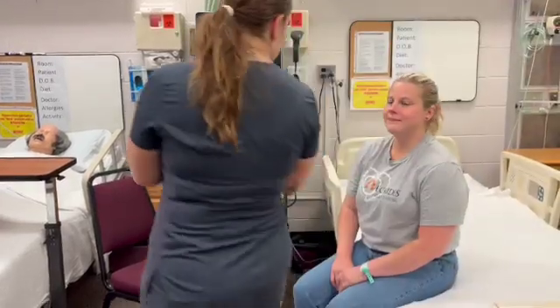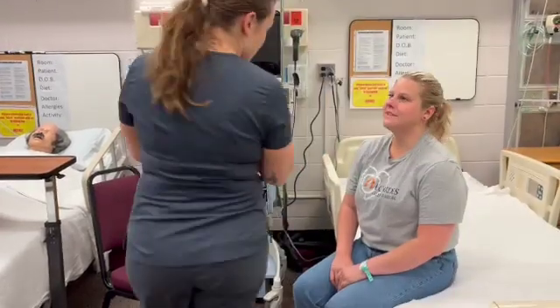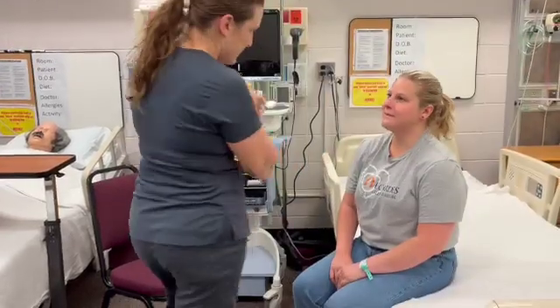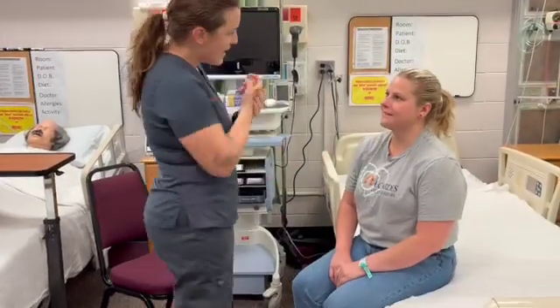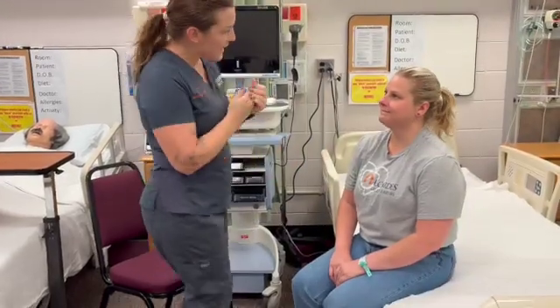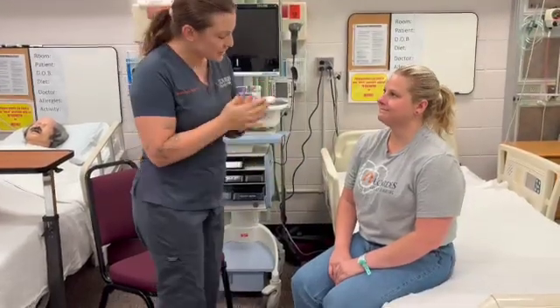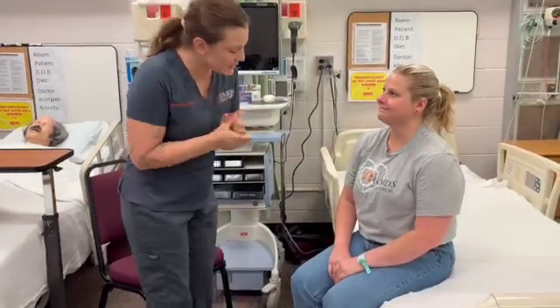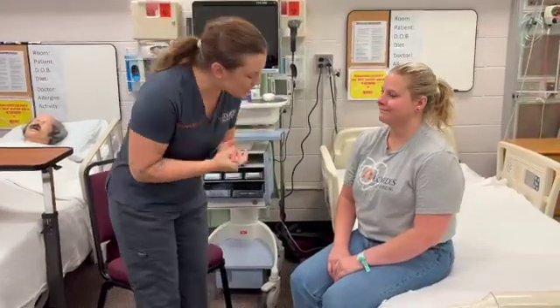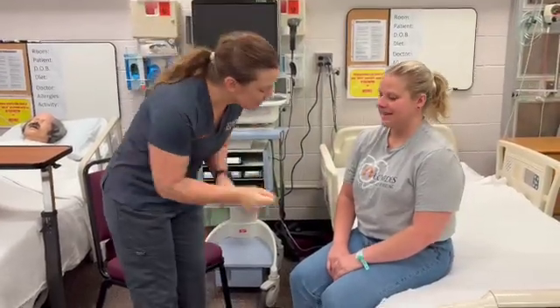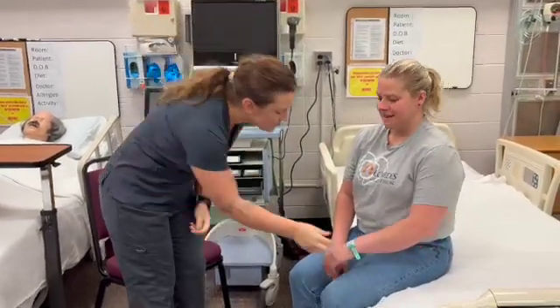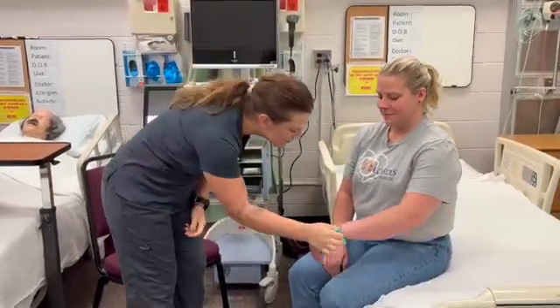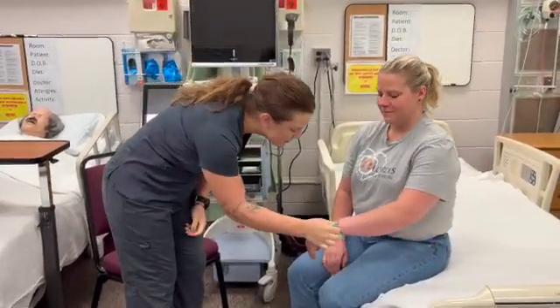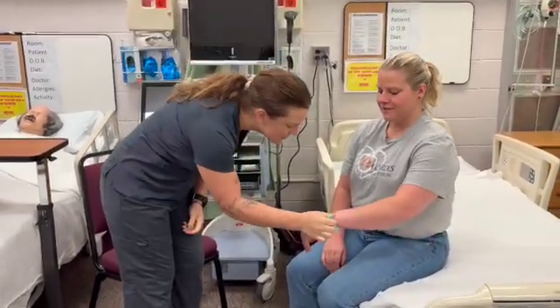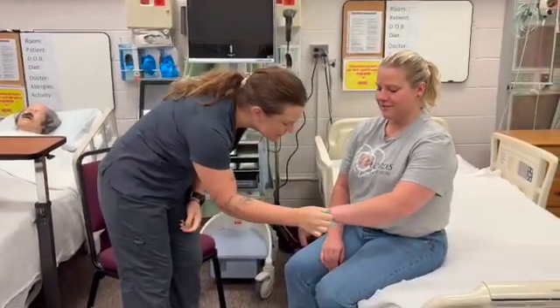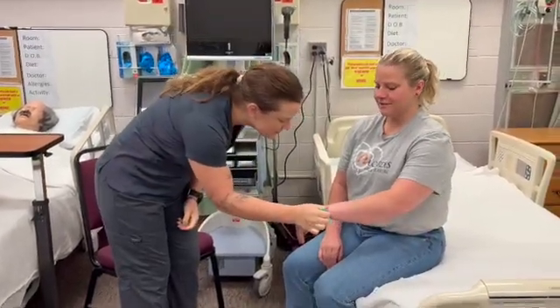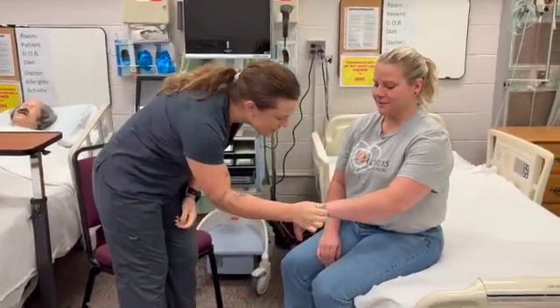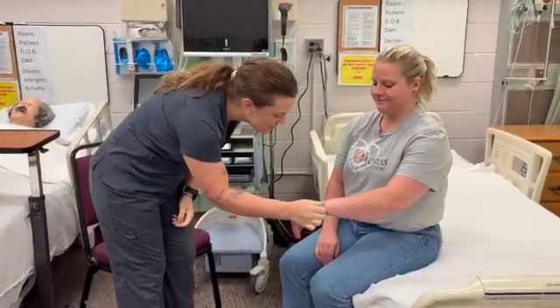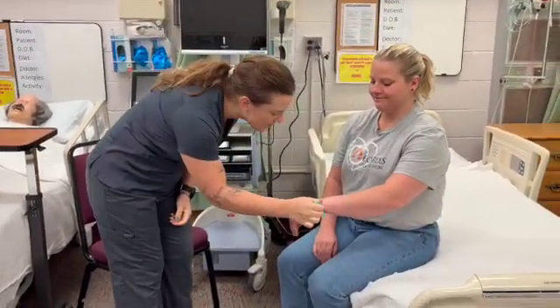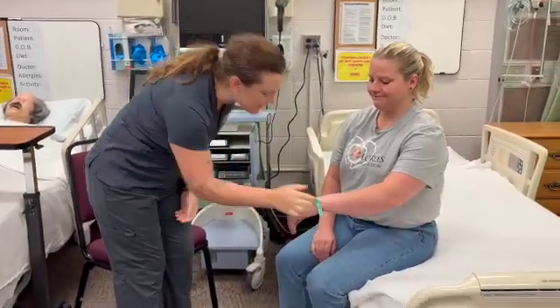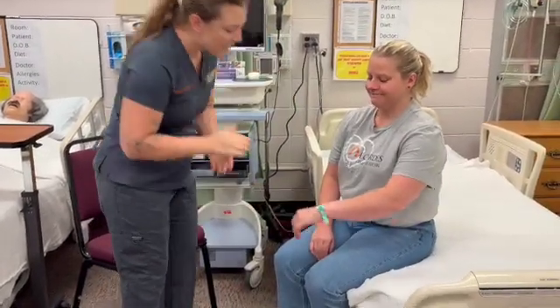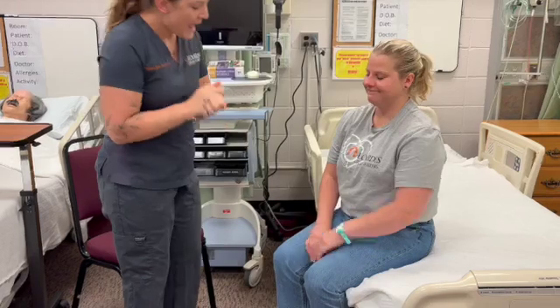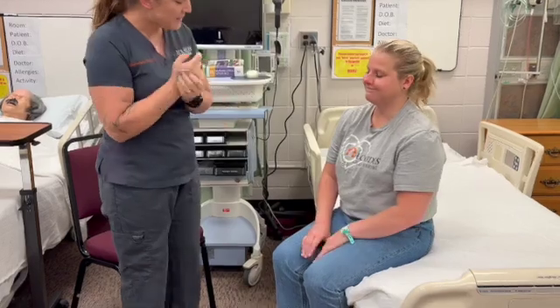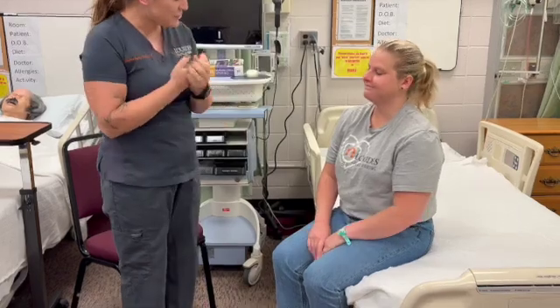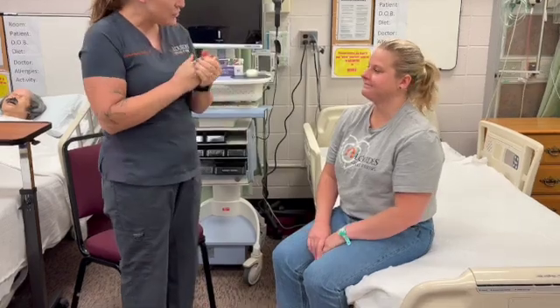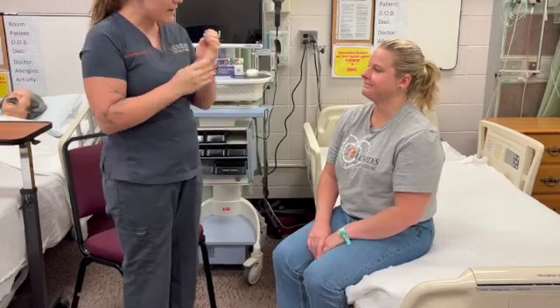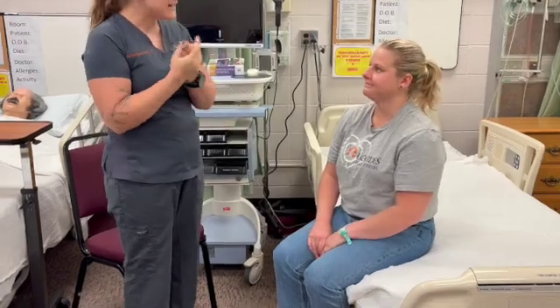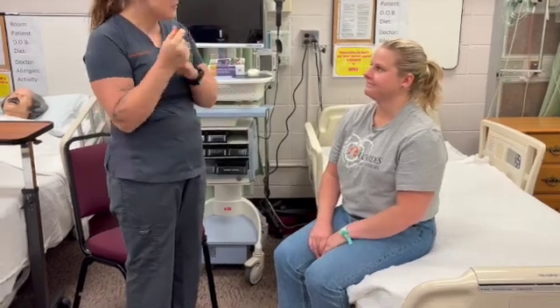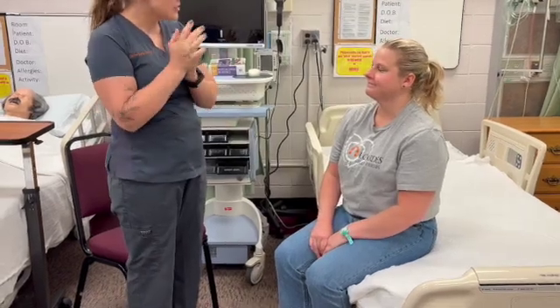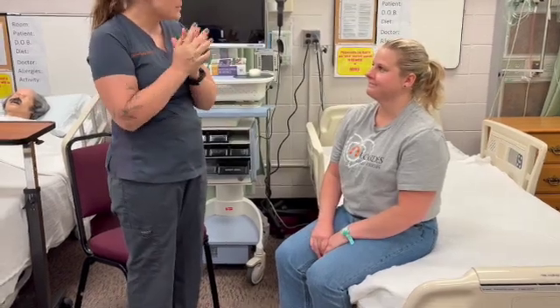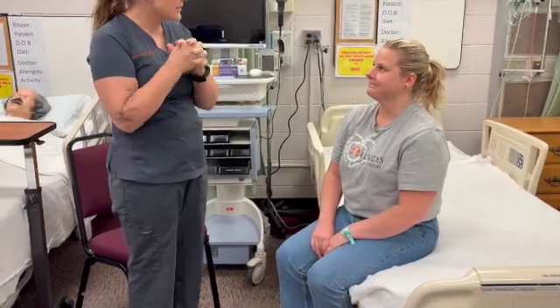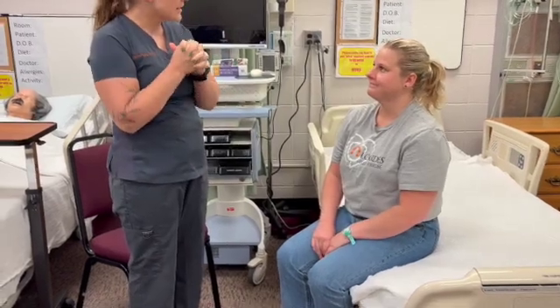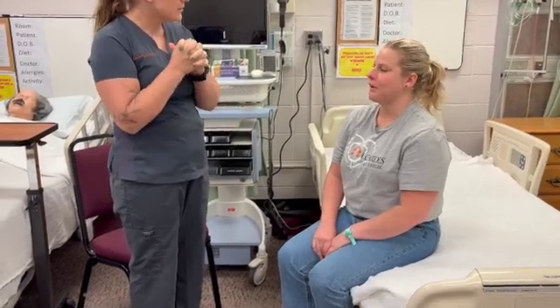Mary Smith. And your date of birth? 1-1-2001. Perfect. And then do you have any allergies, Mary? No.